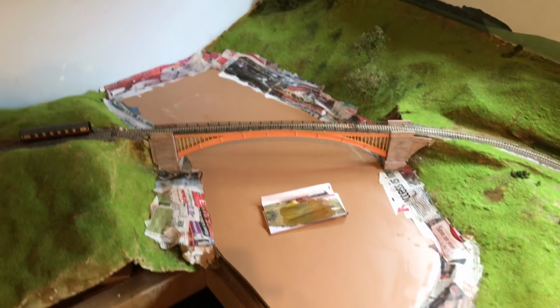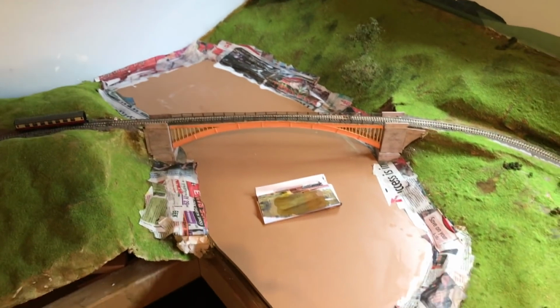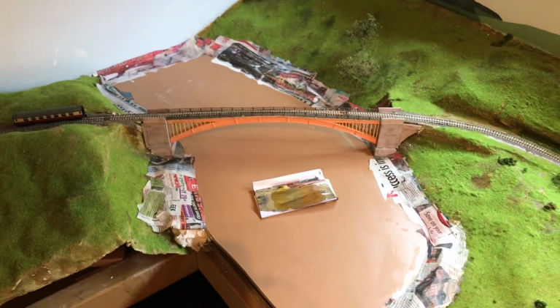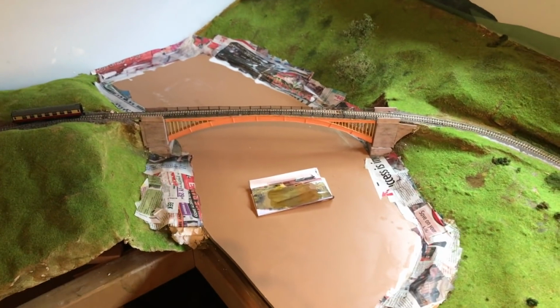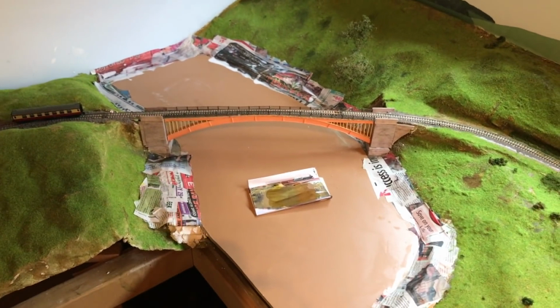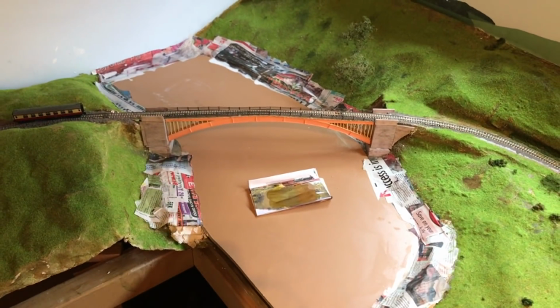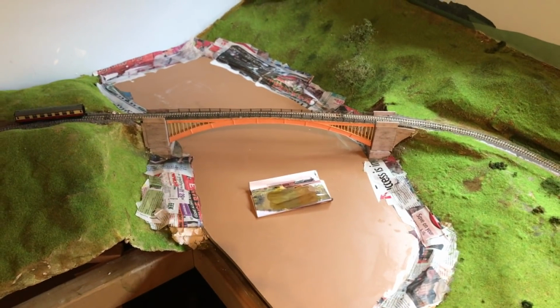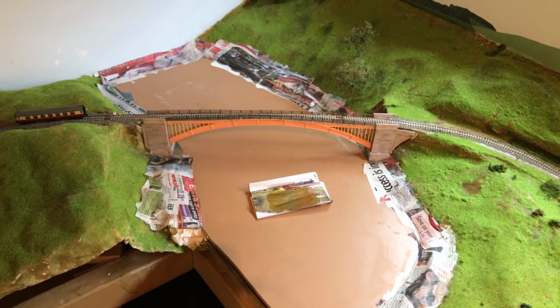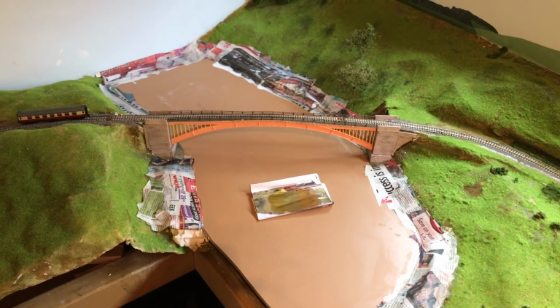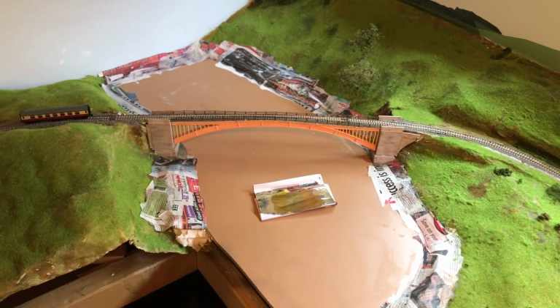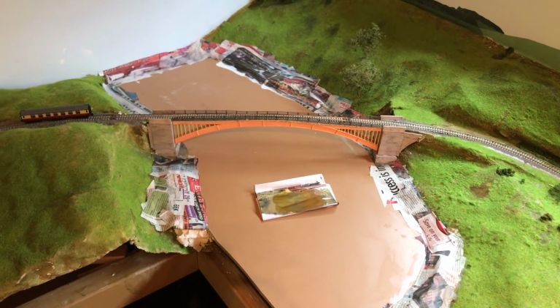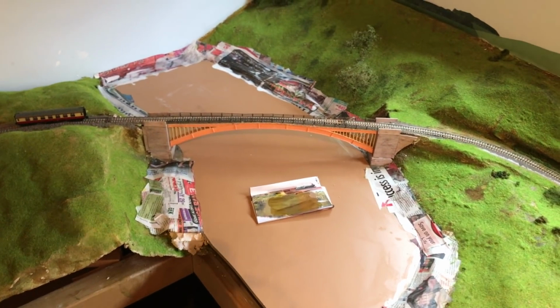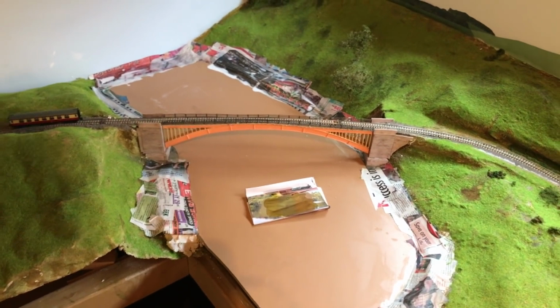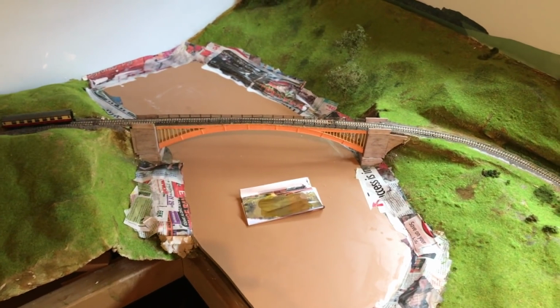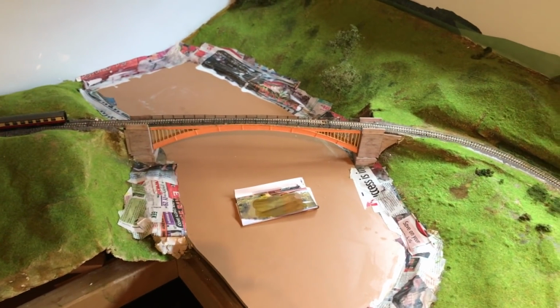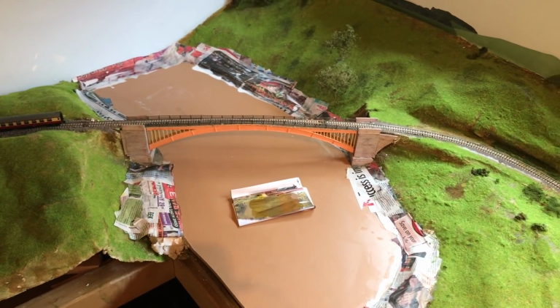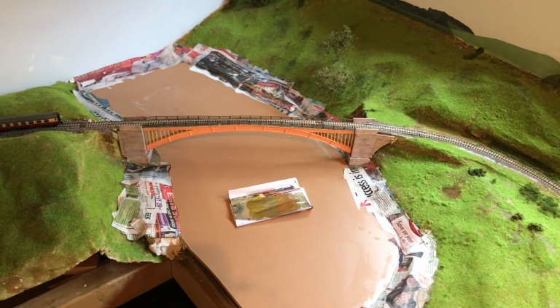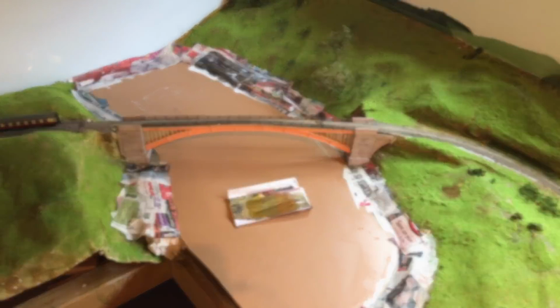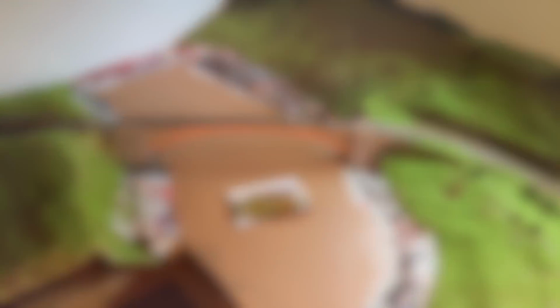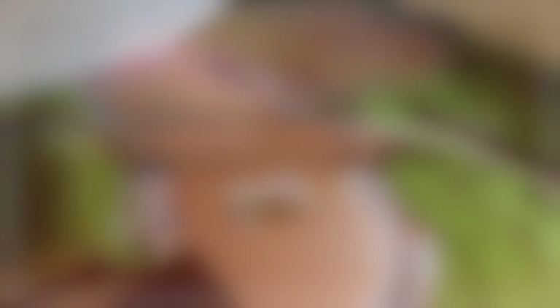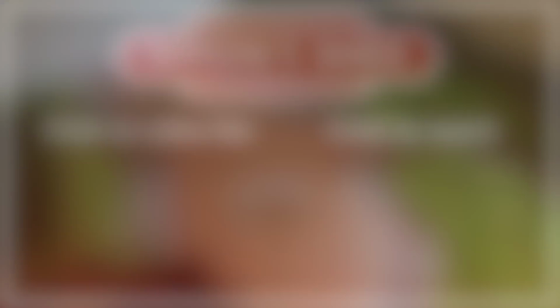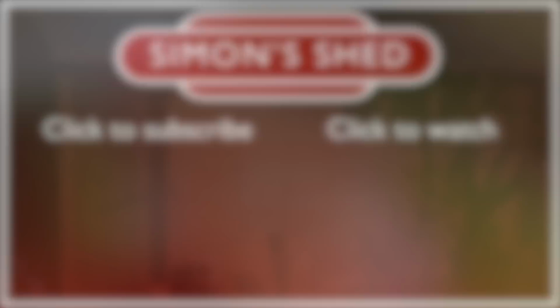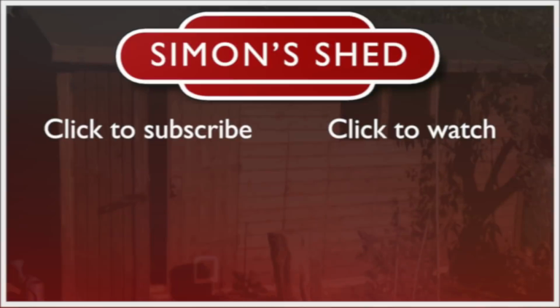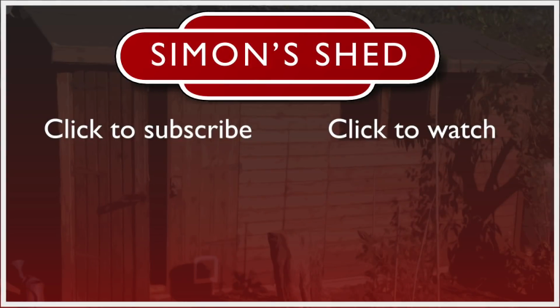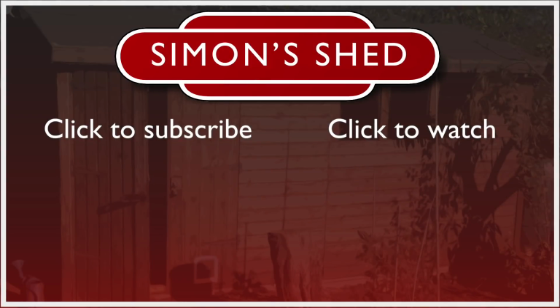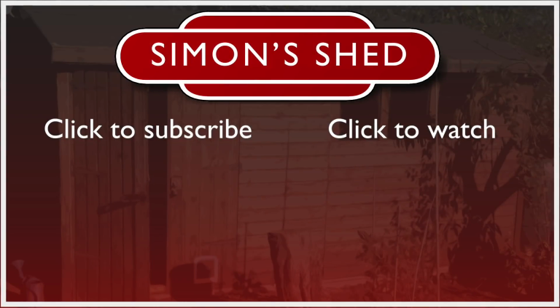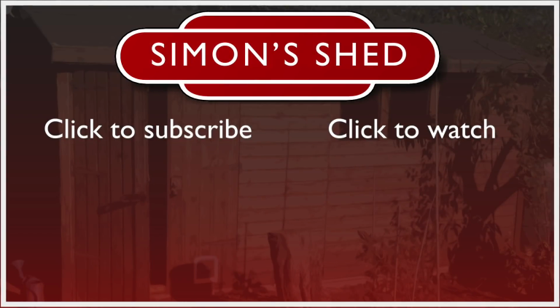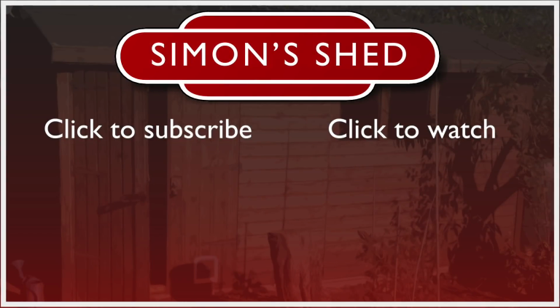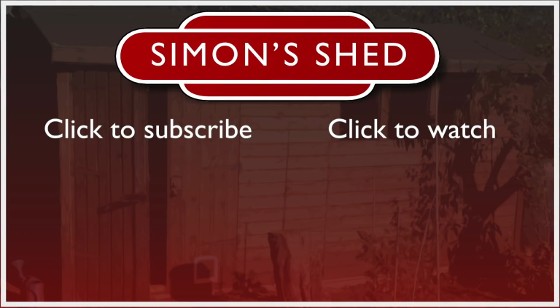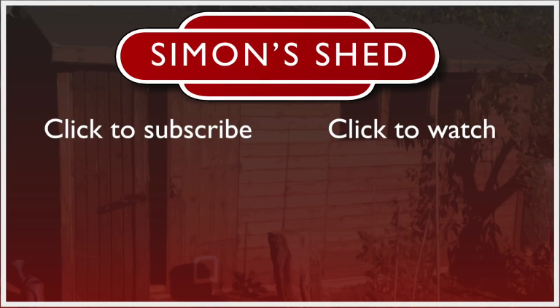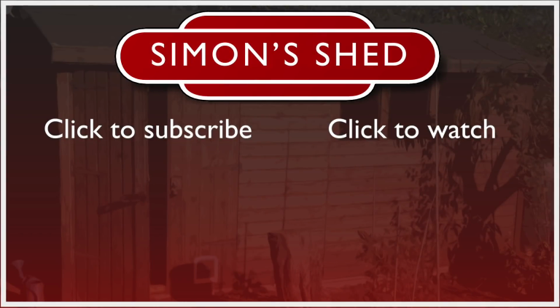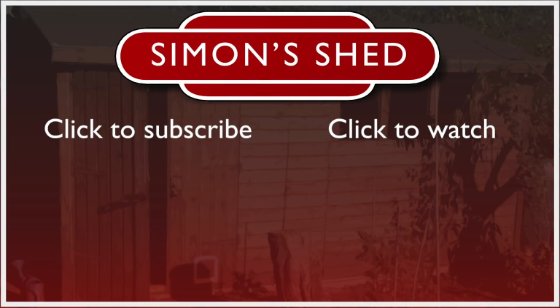Thanks very much for watching and I'll see you next time.